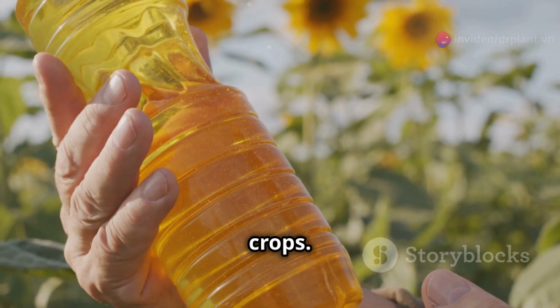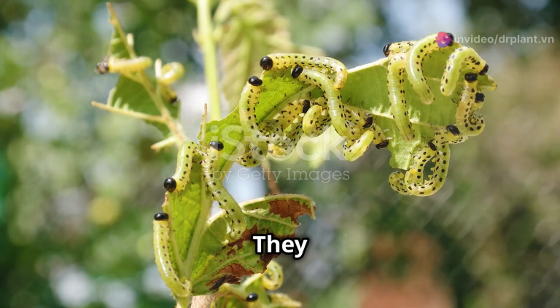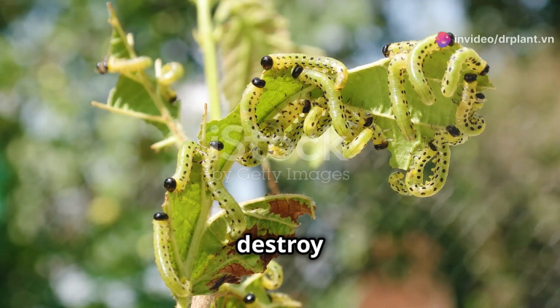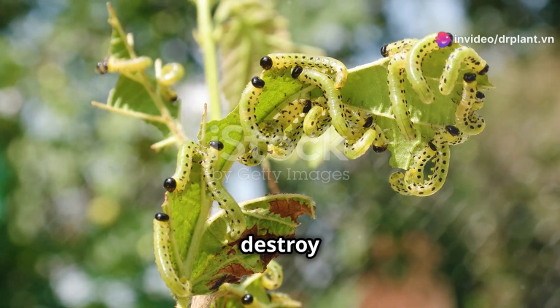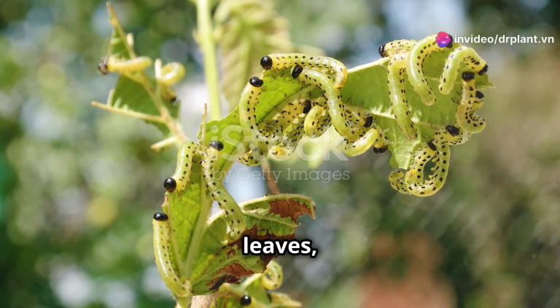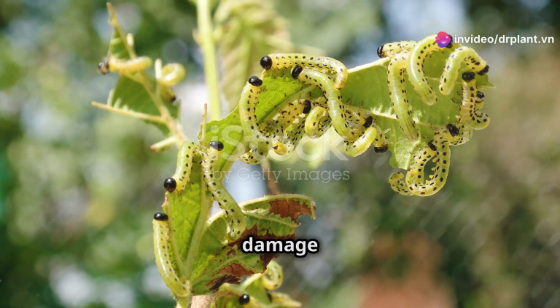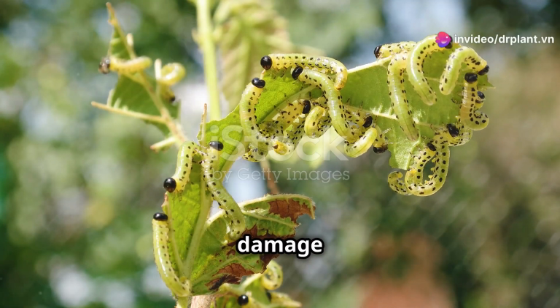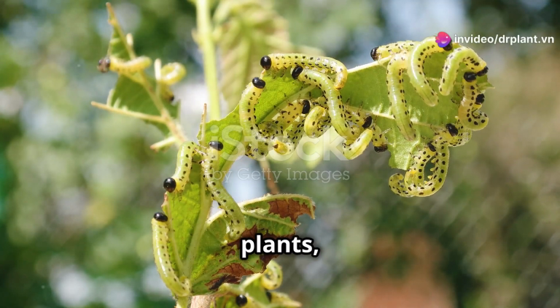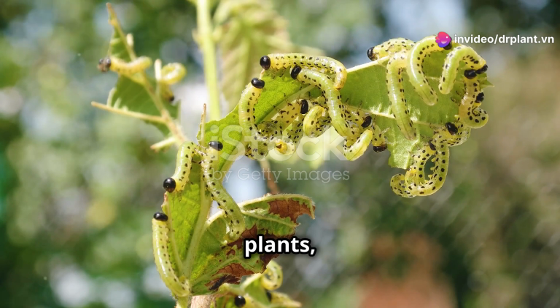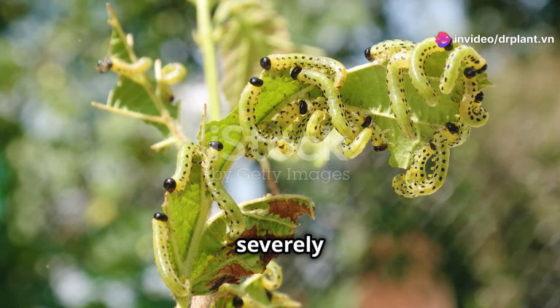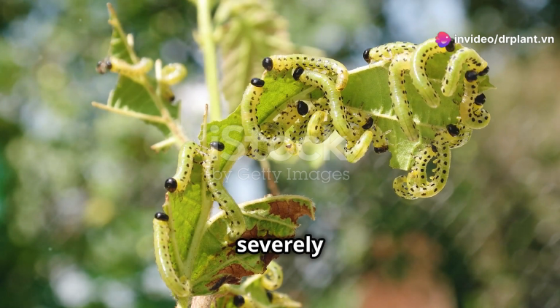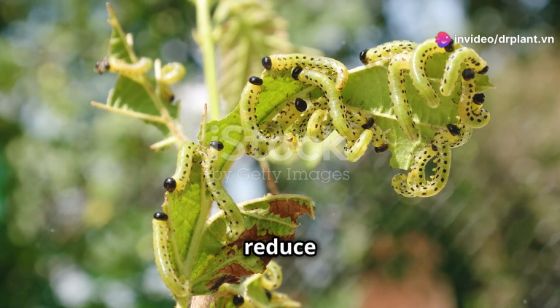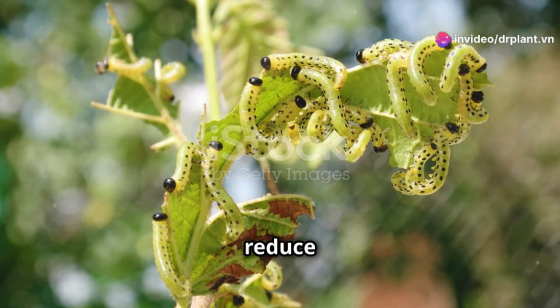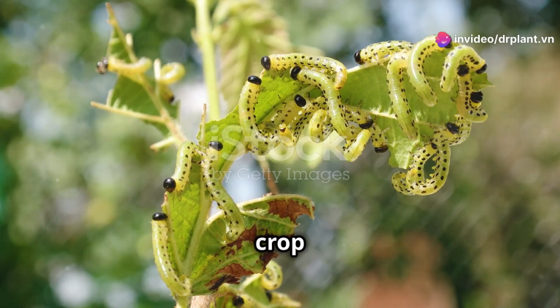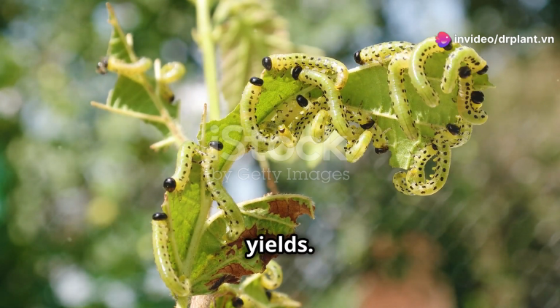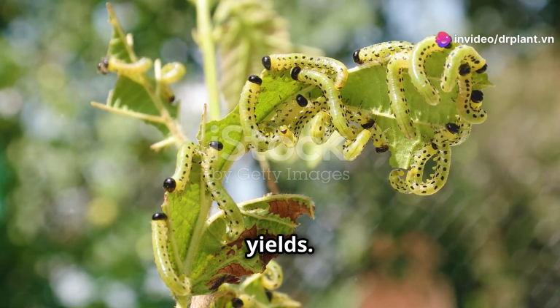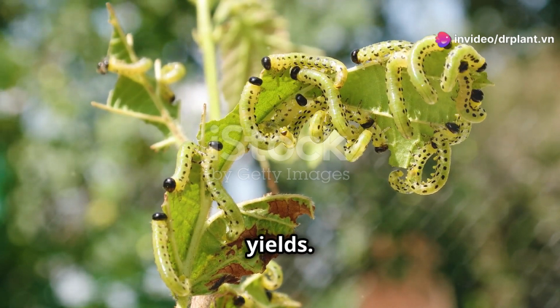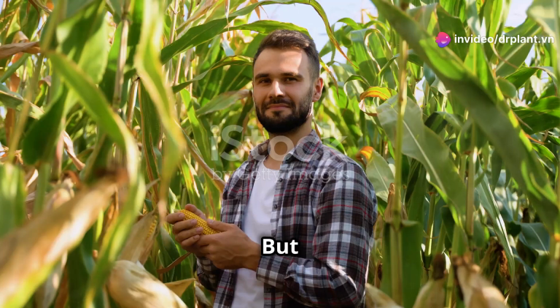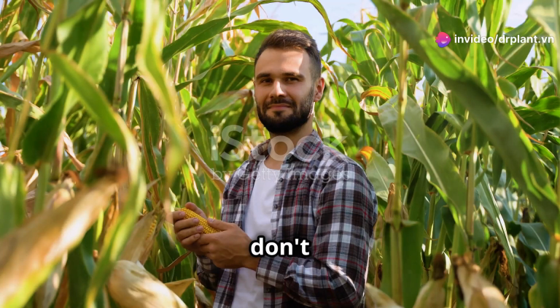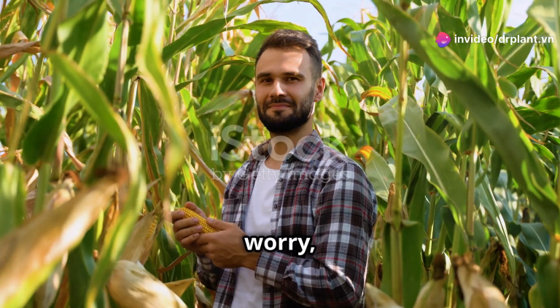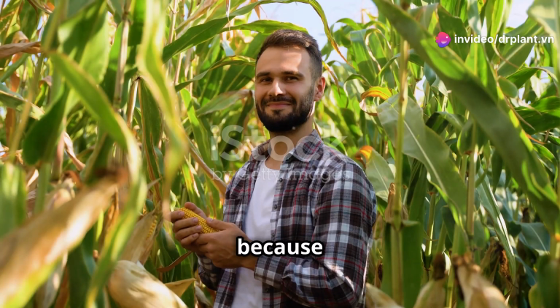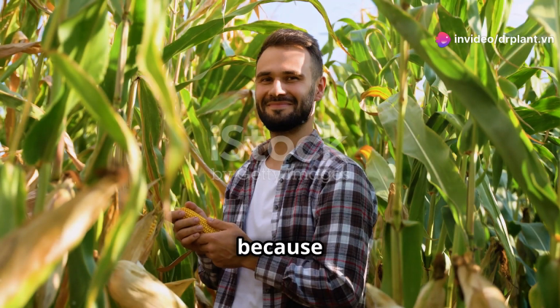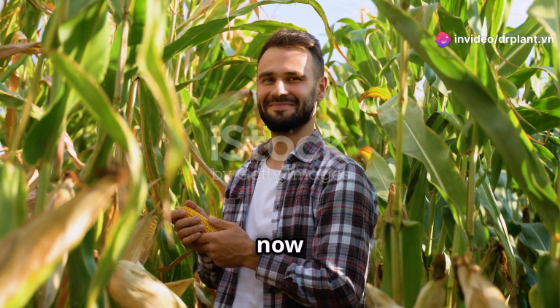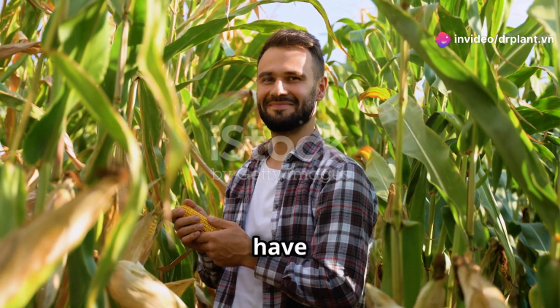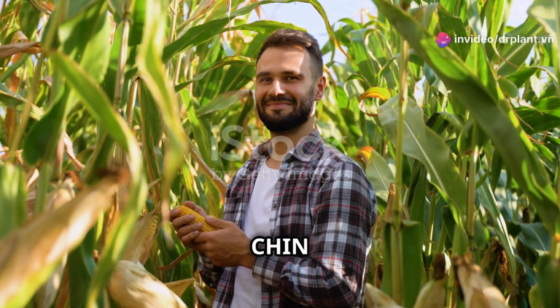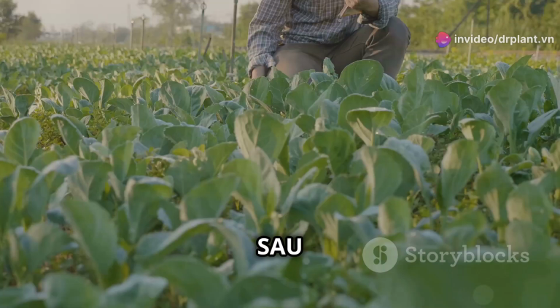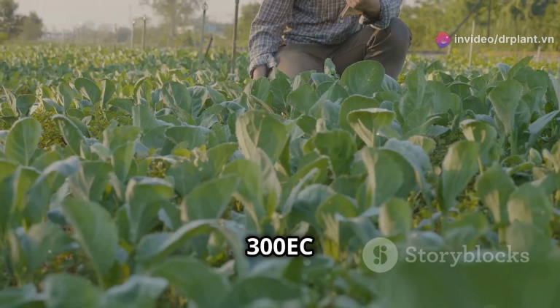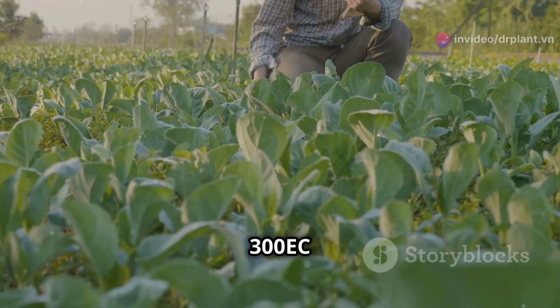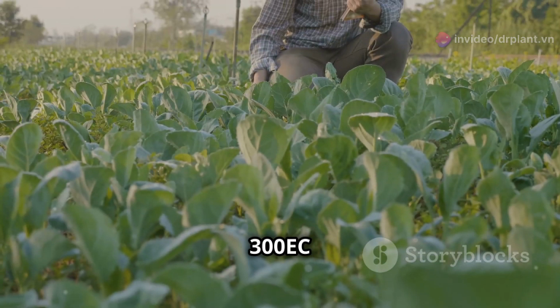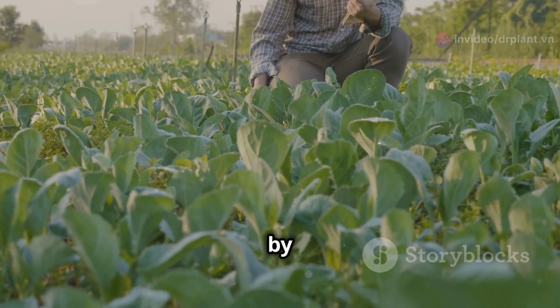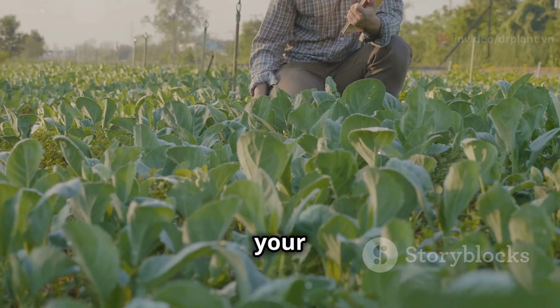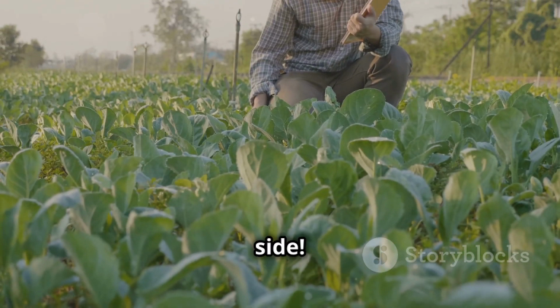They destroy leaves, damage plants, and severely reduce our crop yields. But don't worry, because now you have Chin Sao 300 EC by your side.